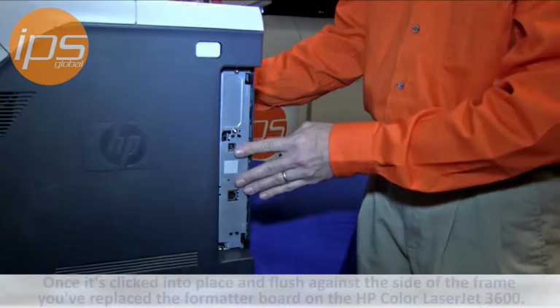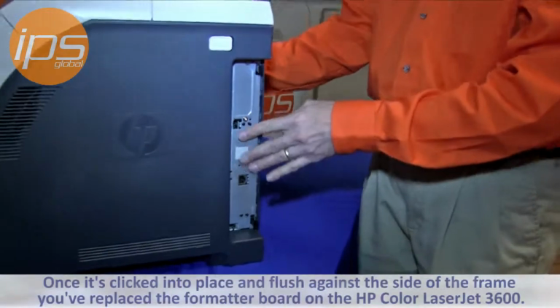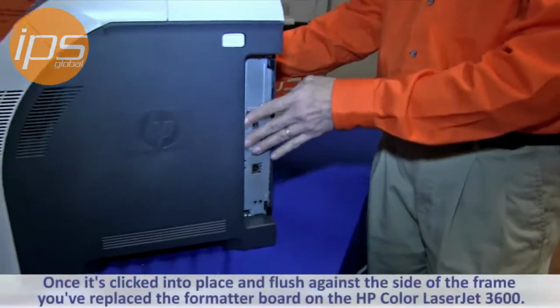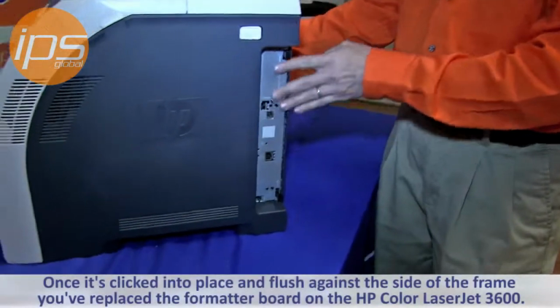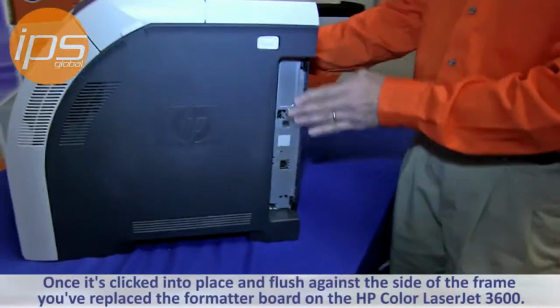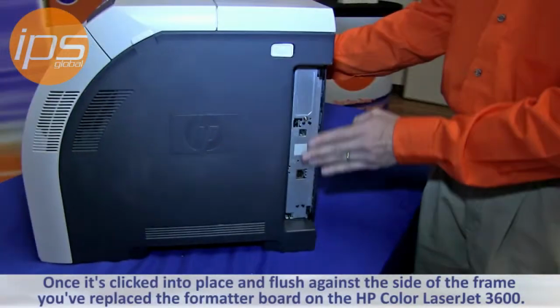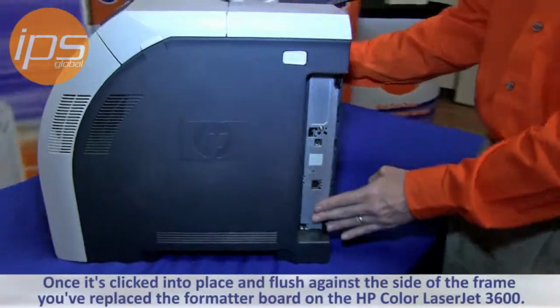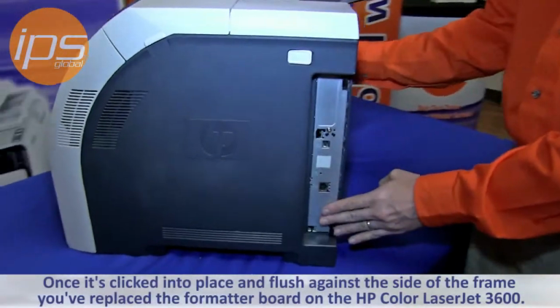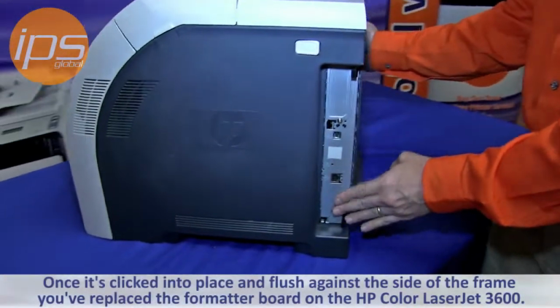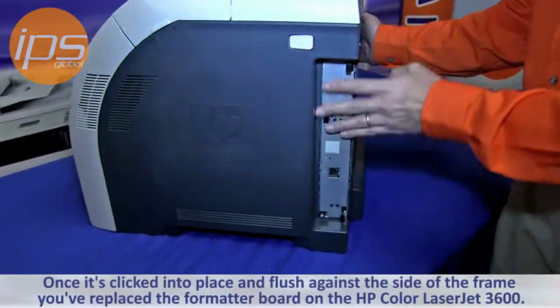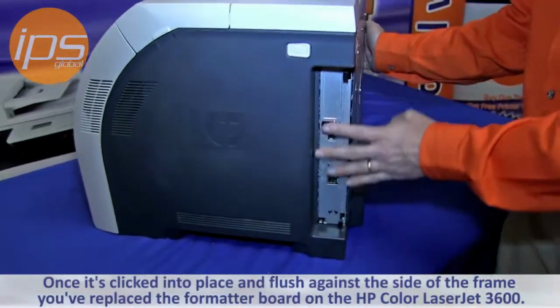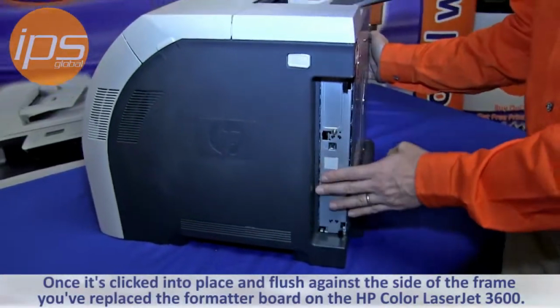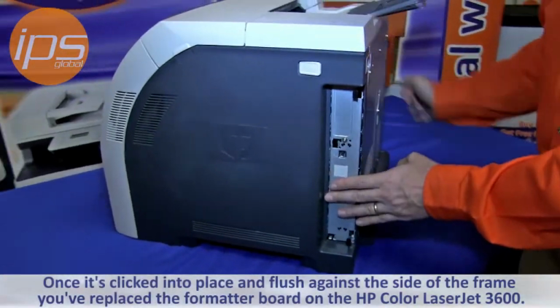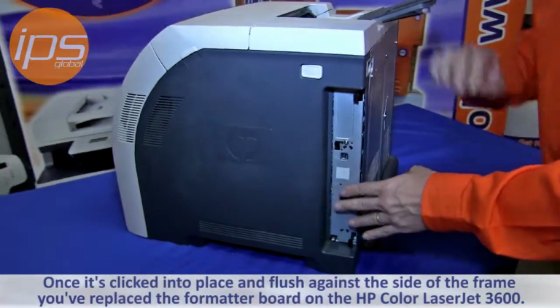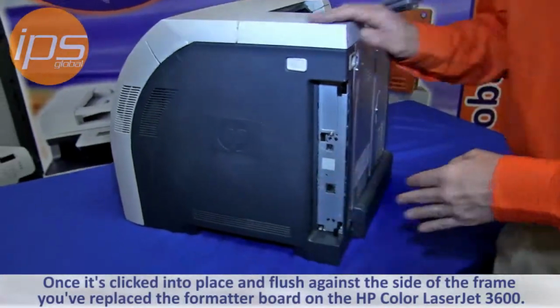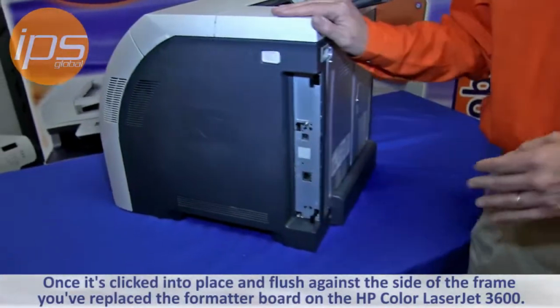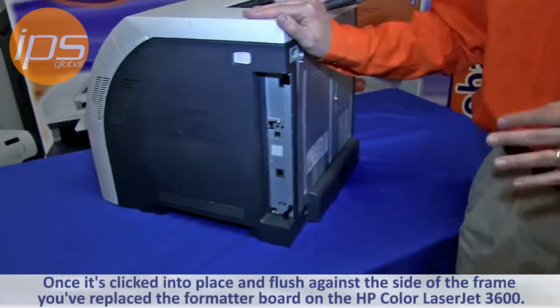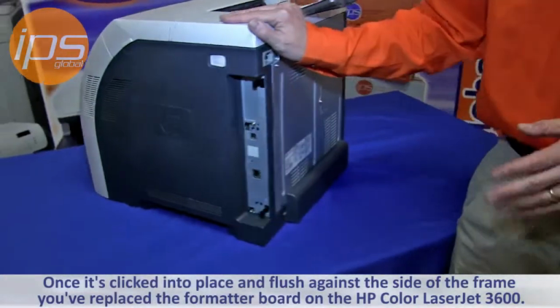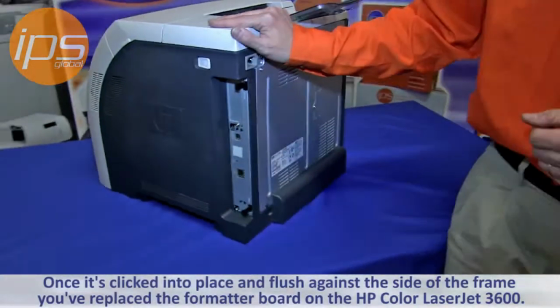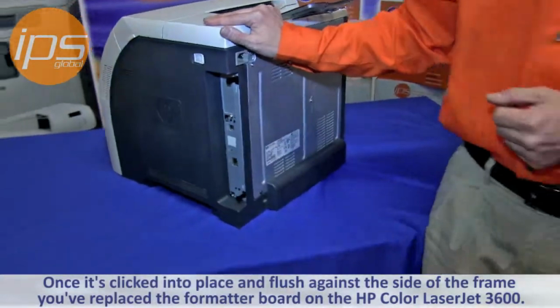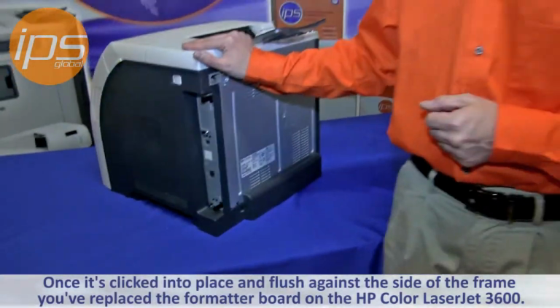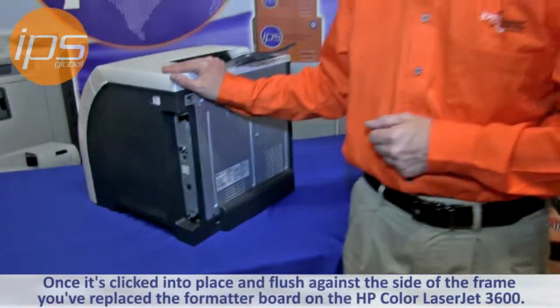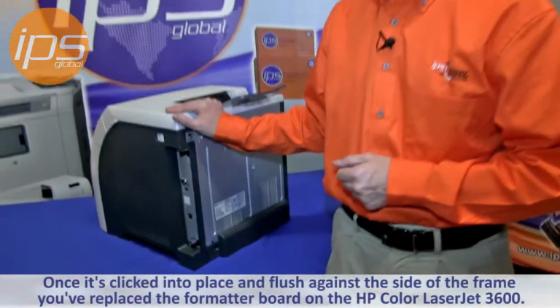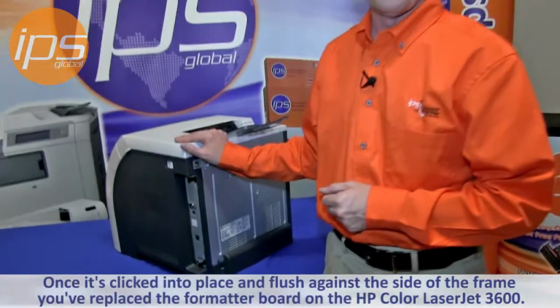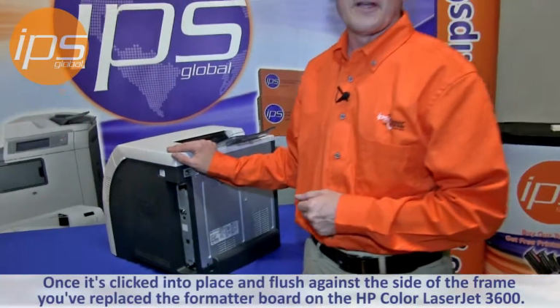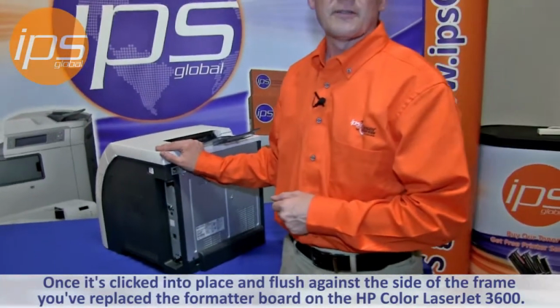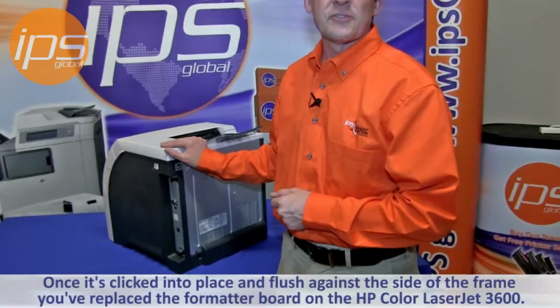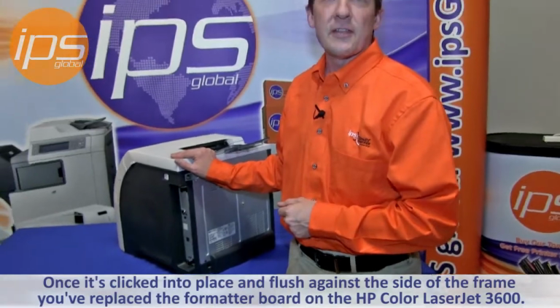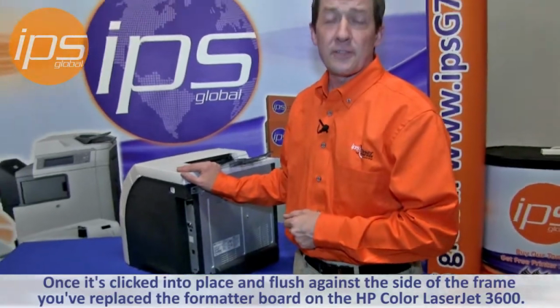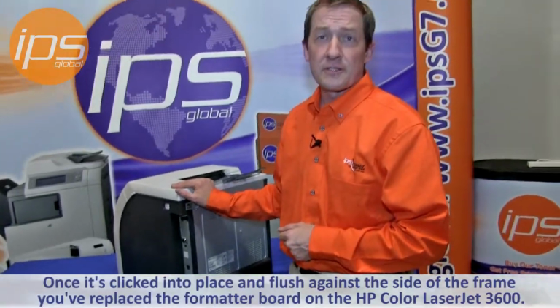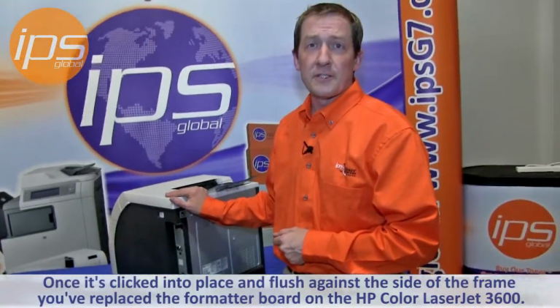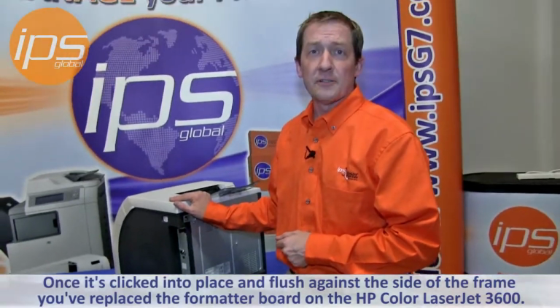Once it is clicked into place and flush against the side of the frame, you have replaced the formatter board on the Color LaserJet 3600.